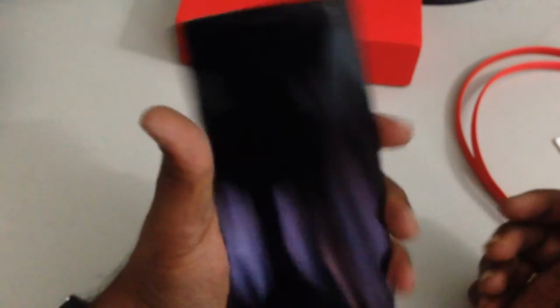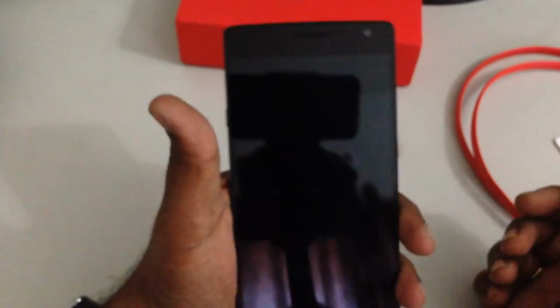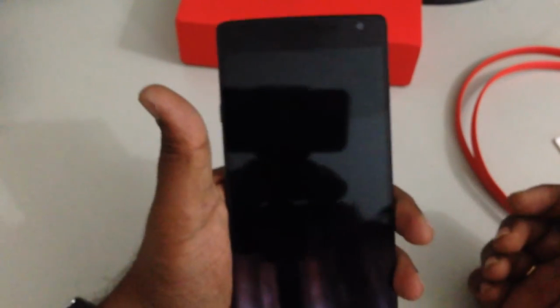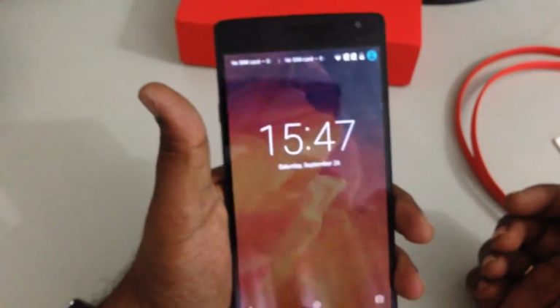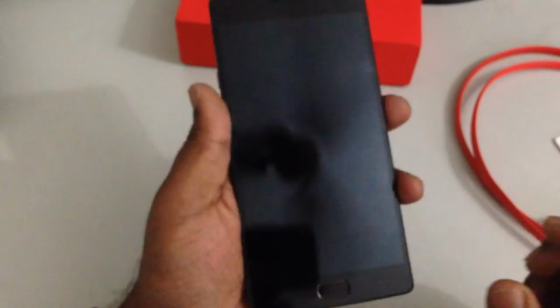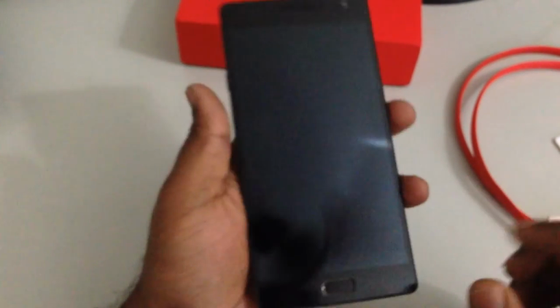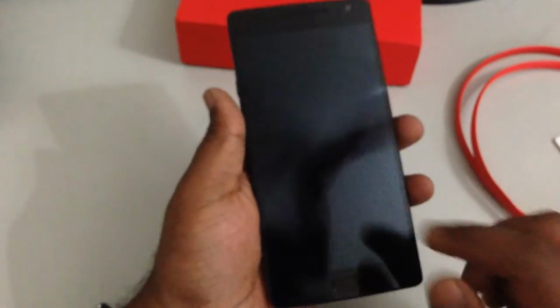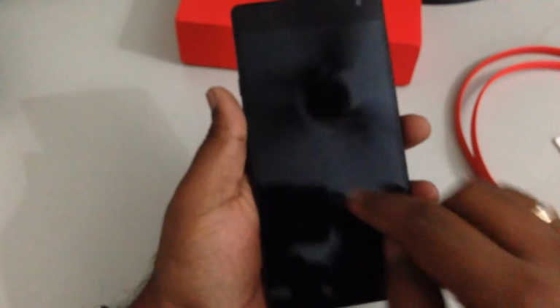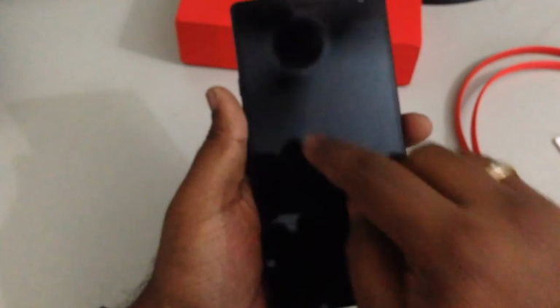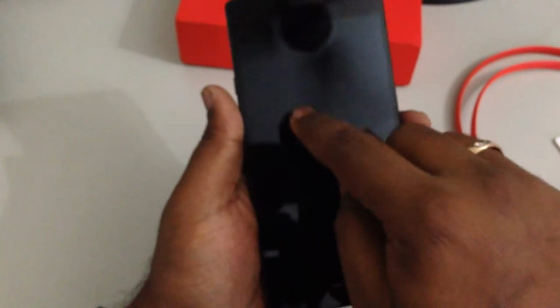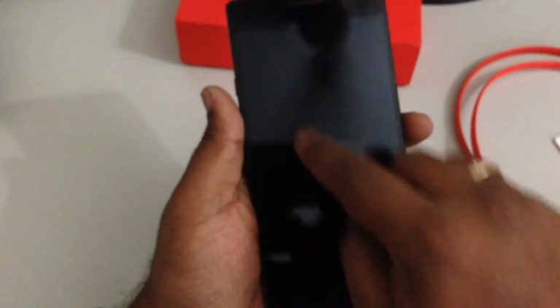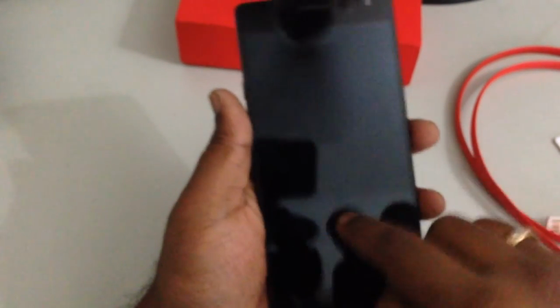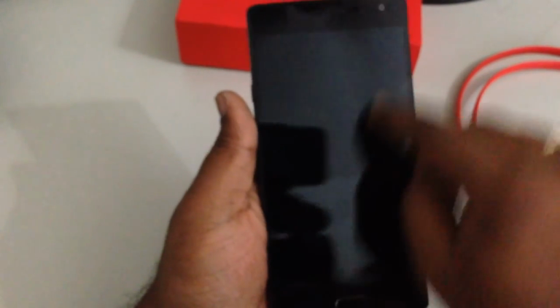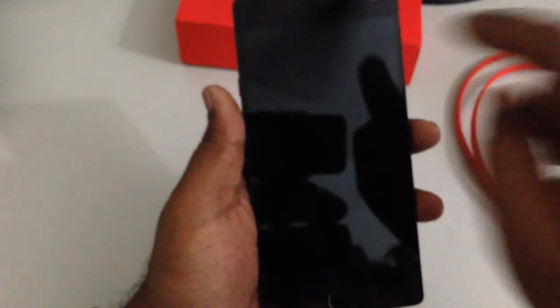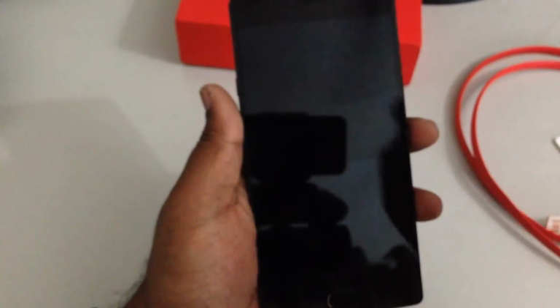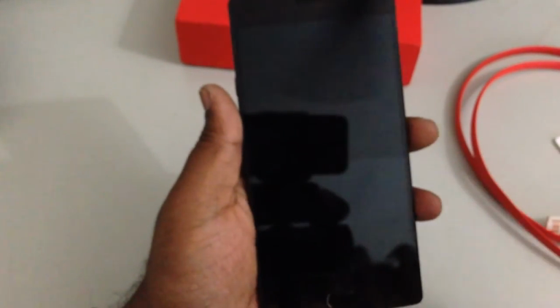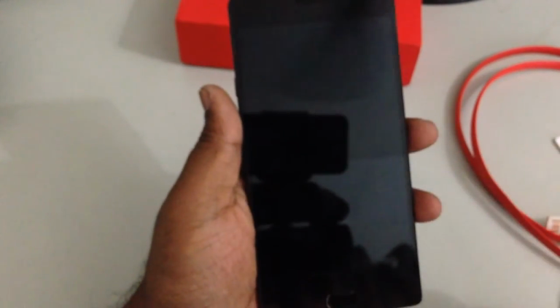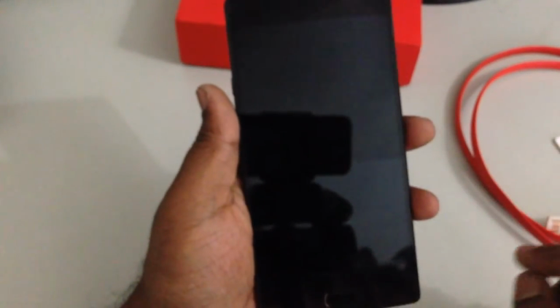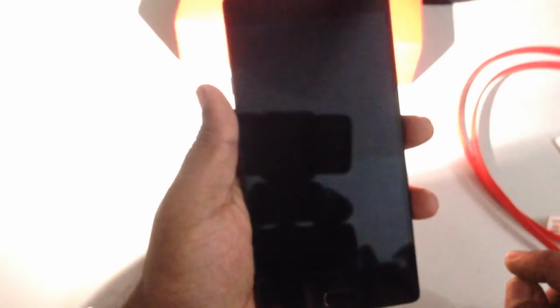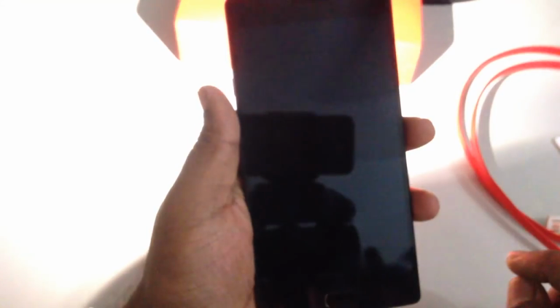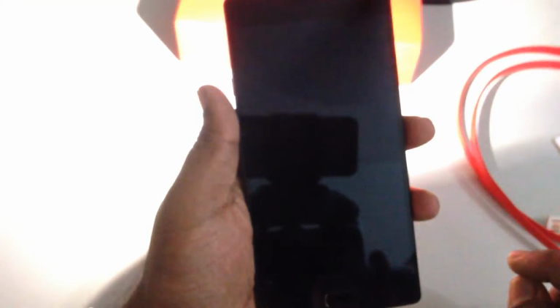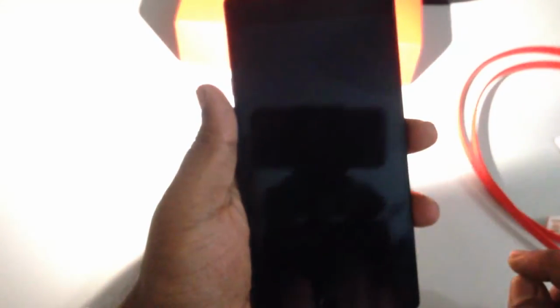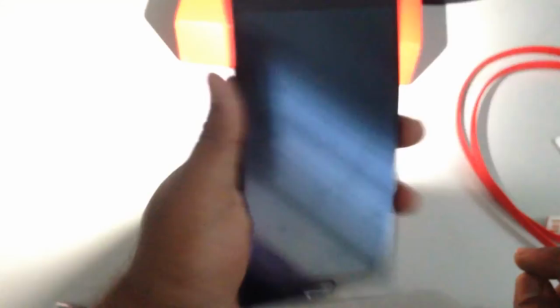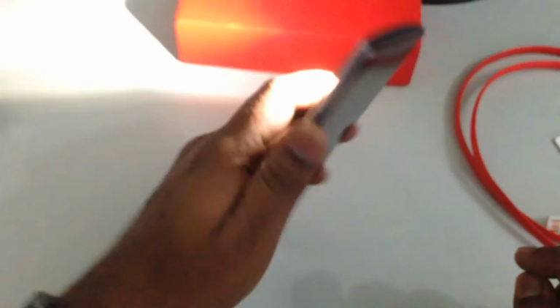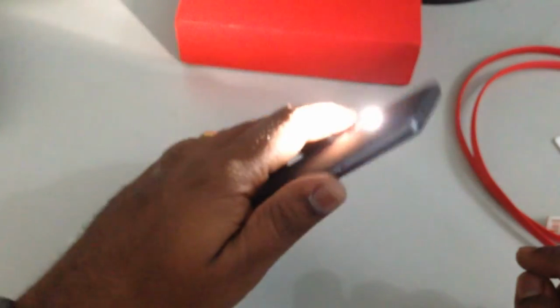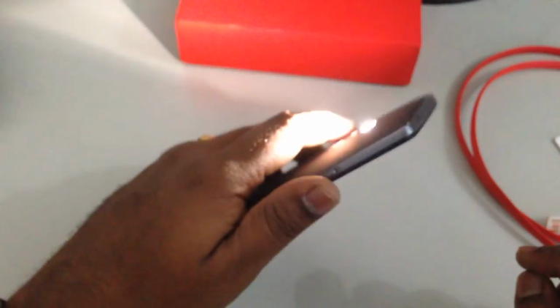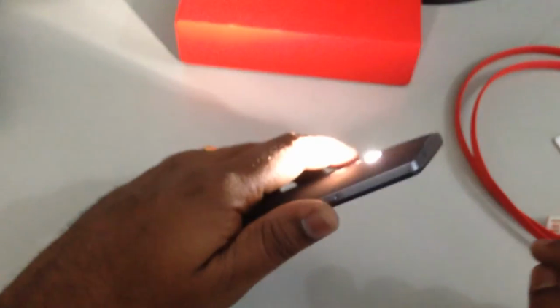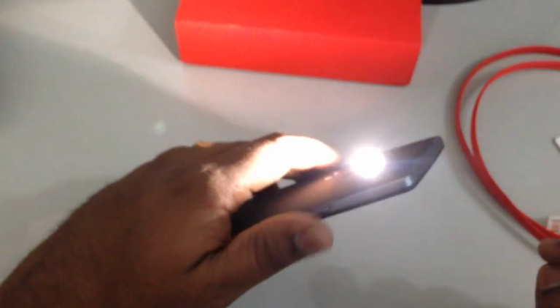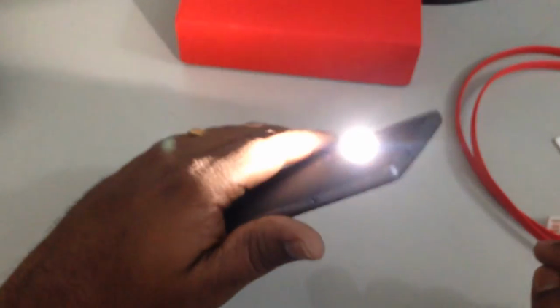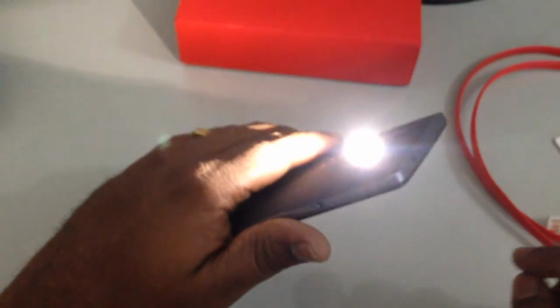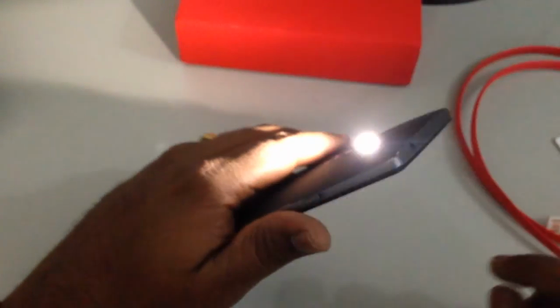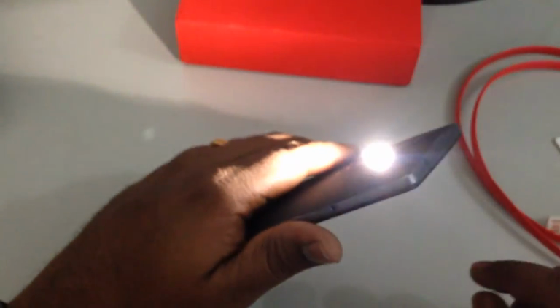So now quickly showing you the gestures and how they work before I conclude this video.